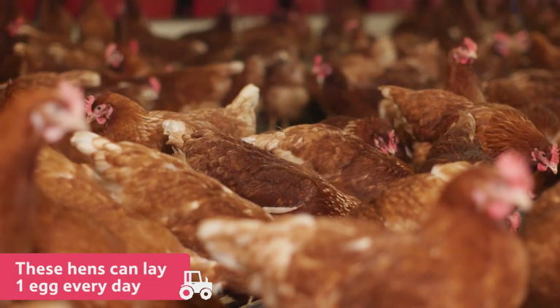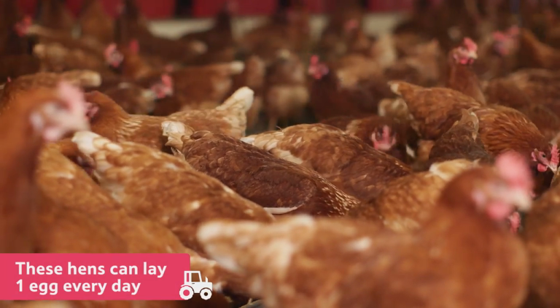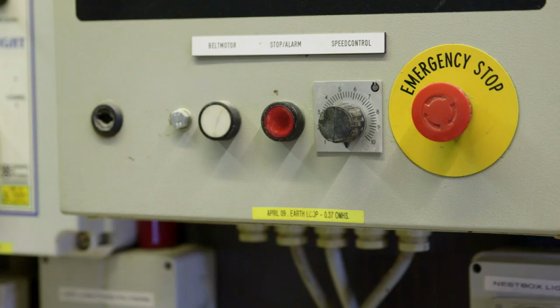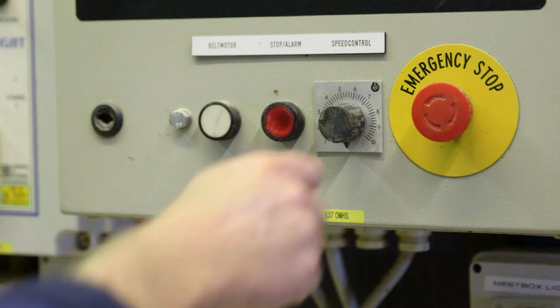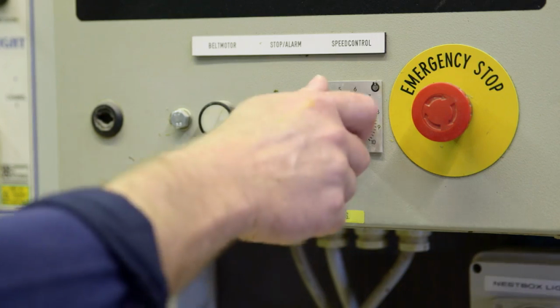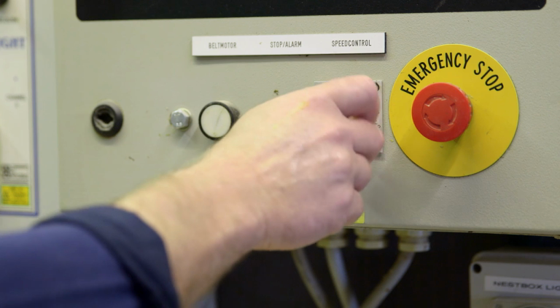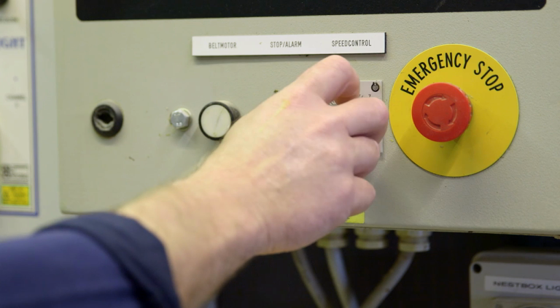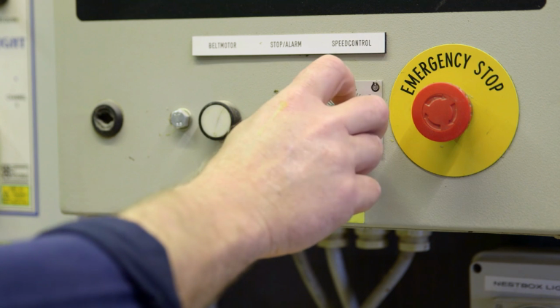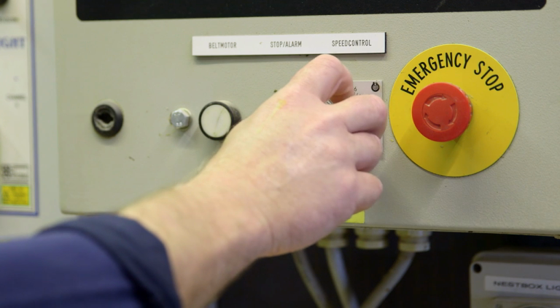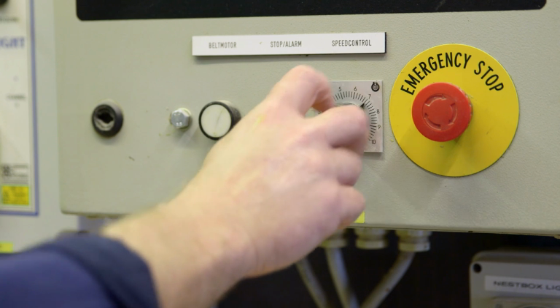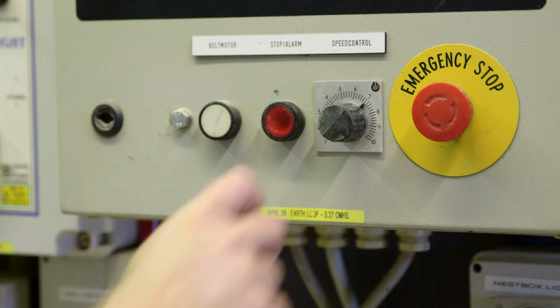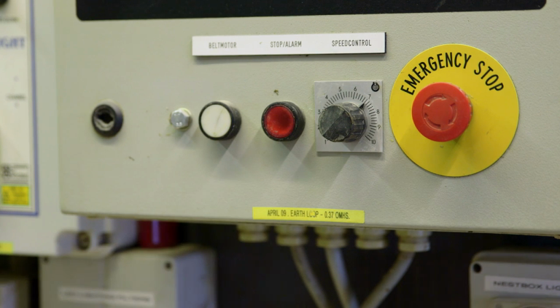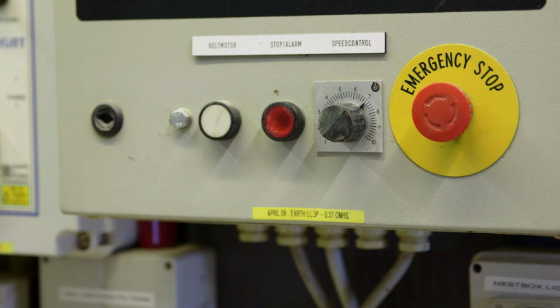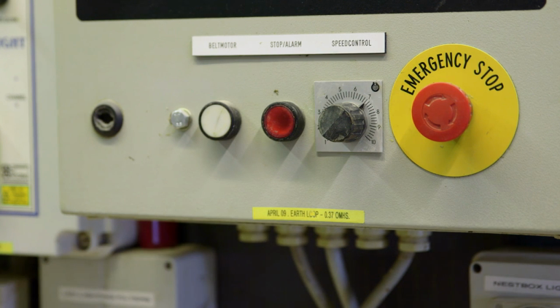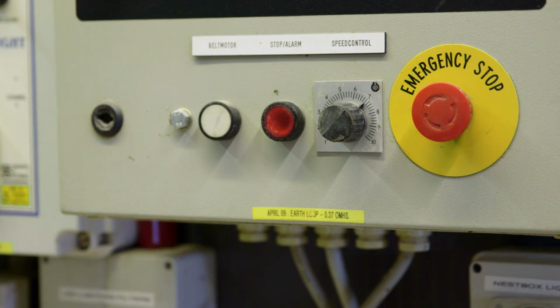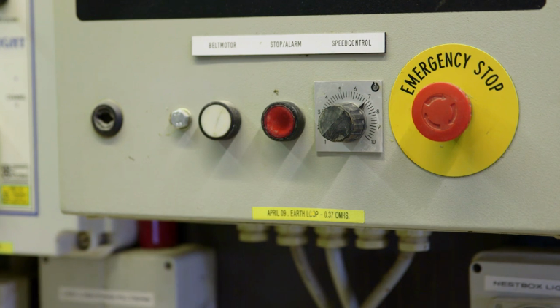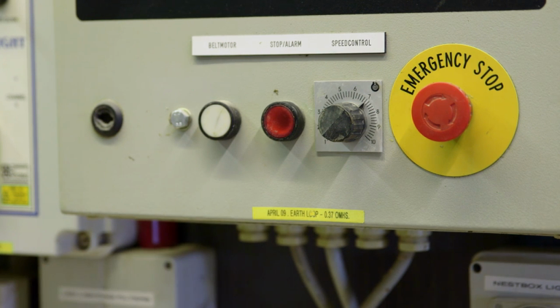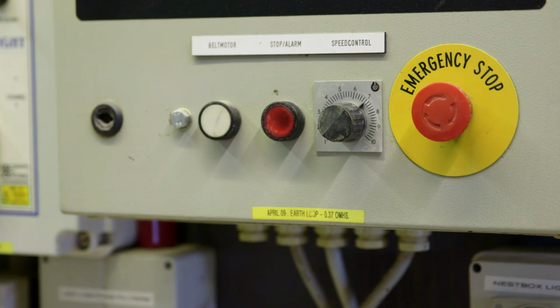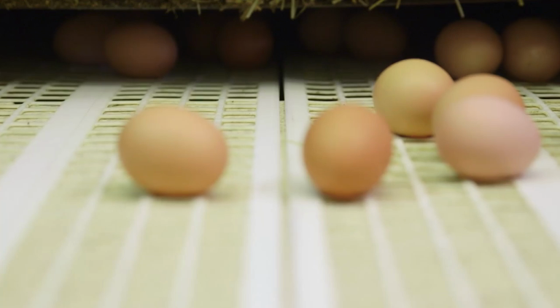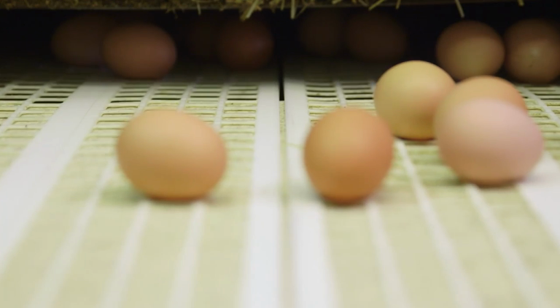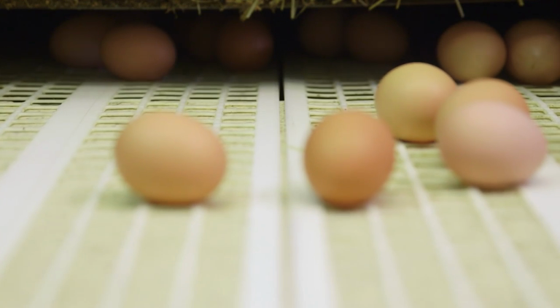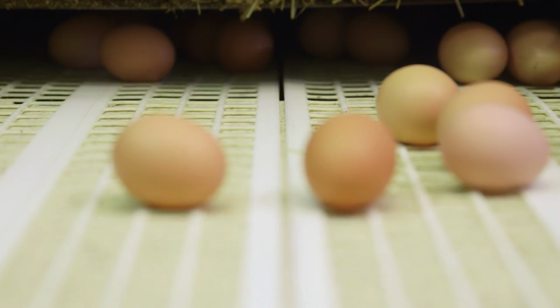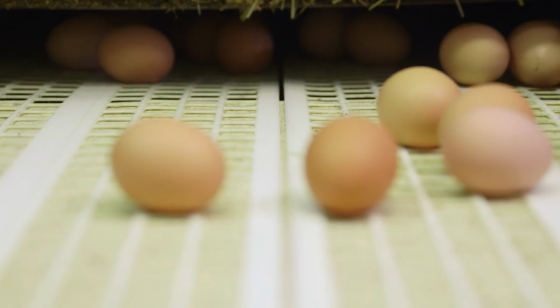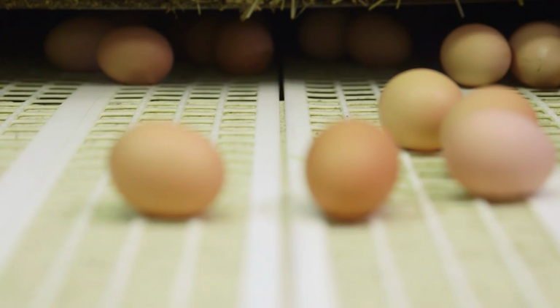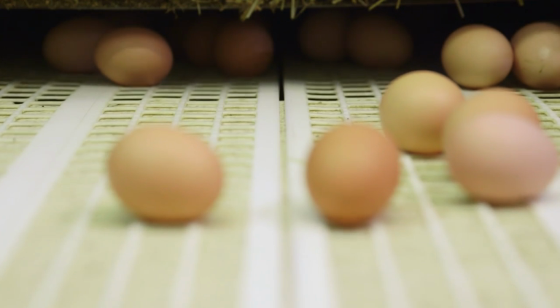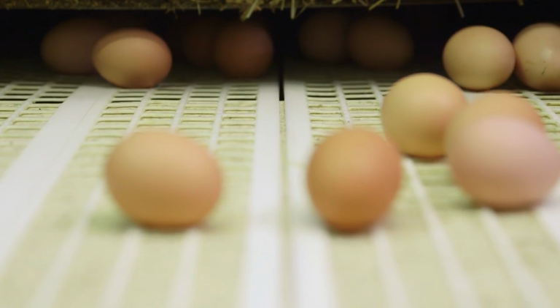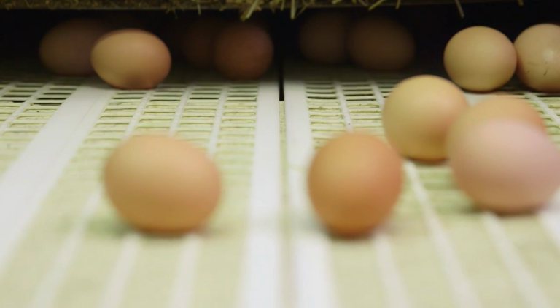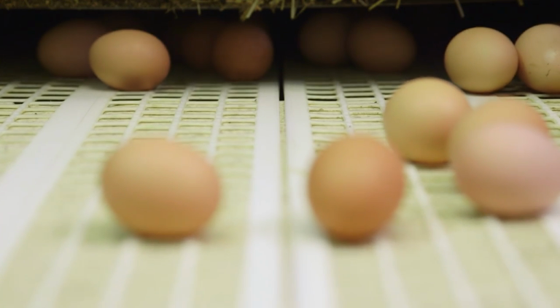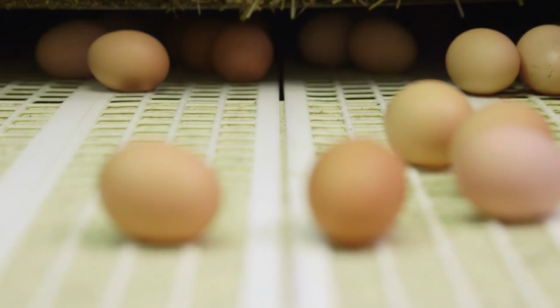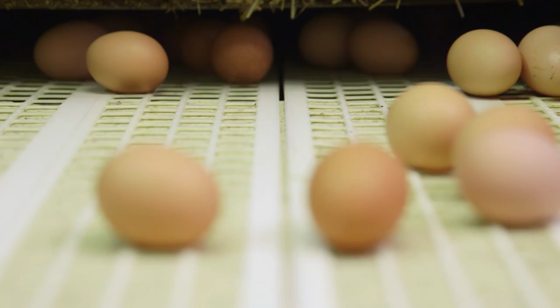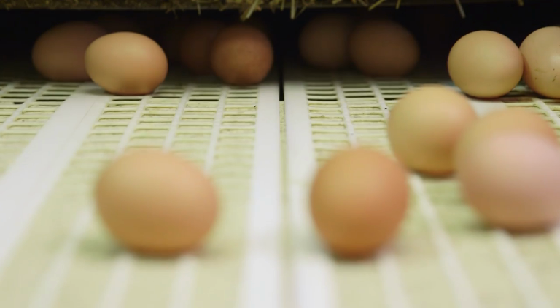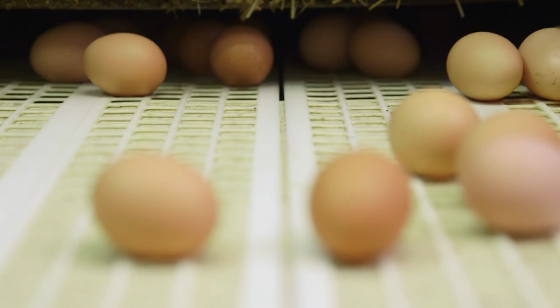Once the hen has laid her egg, it rolls gently onto this special conveyor belt, where it's taken to the pack house.